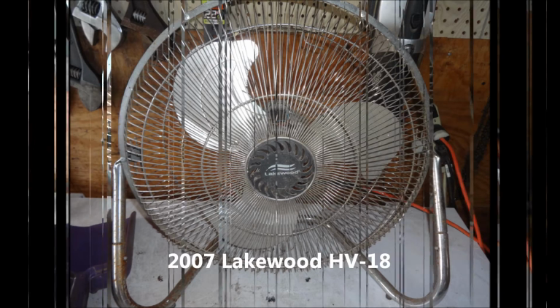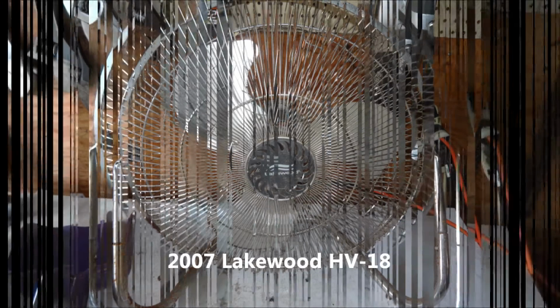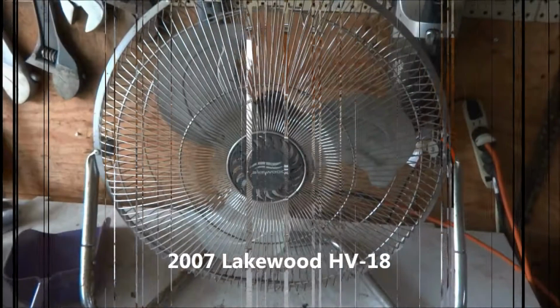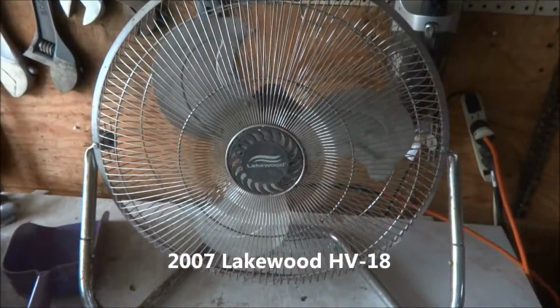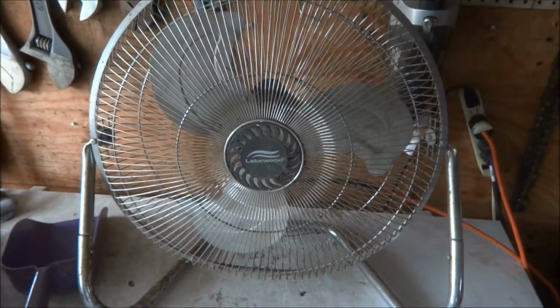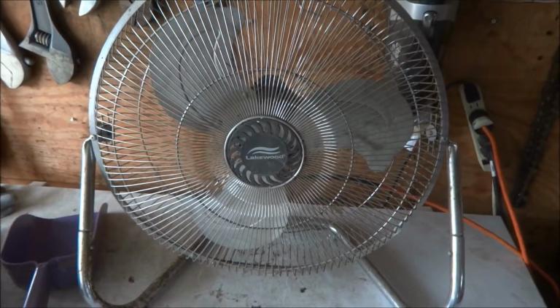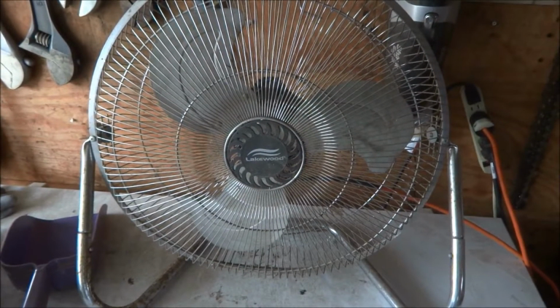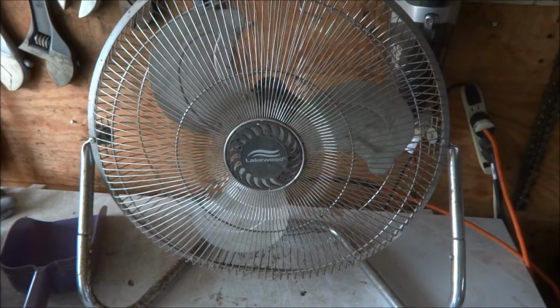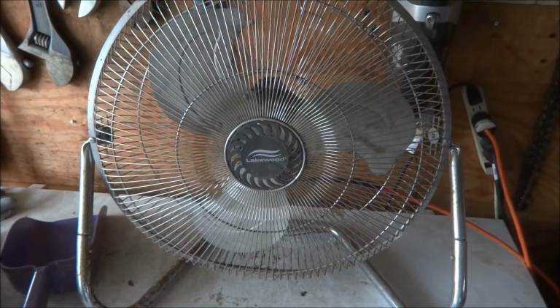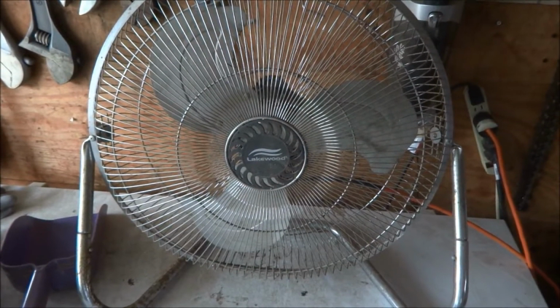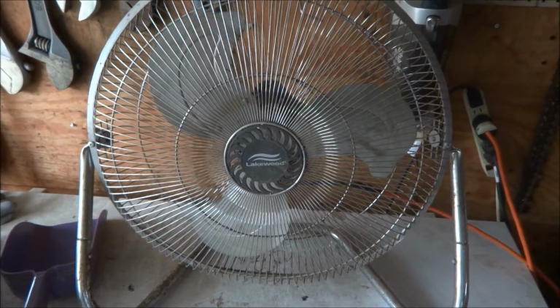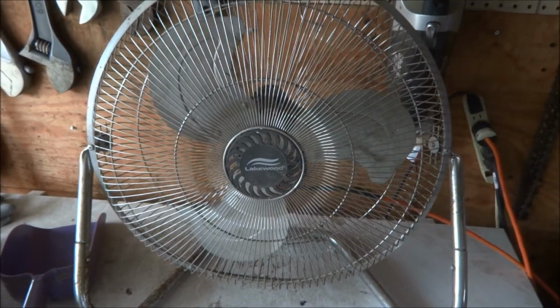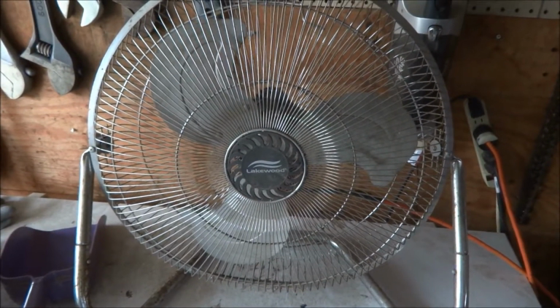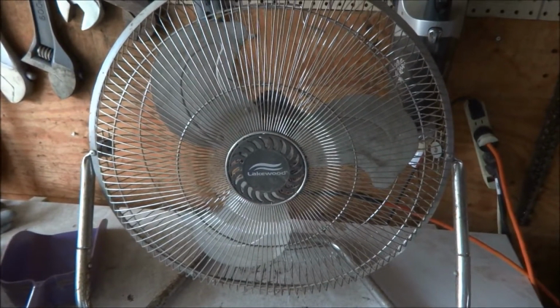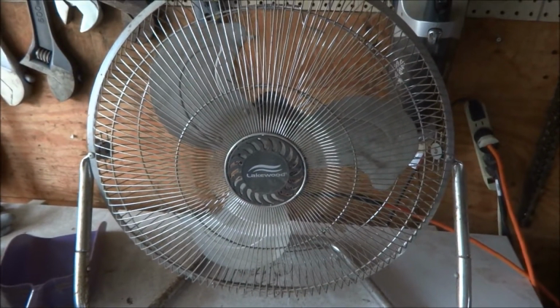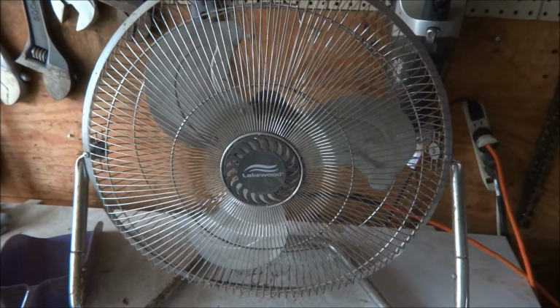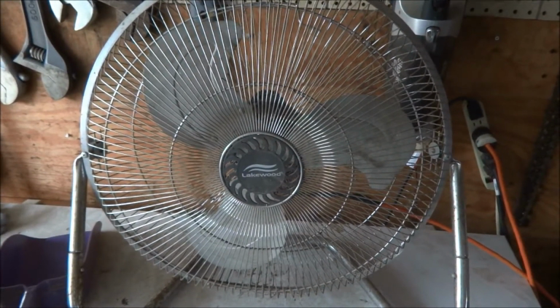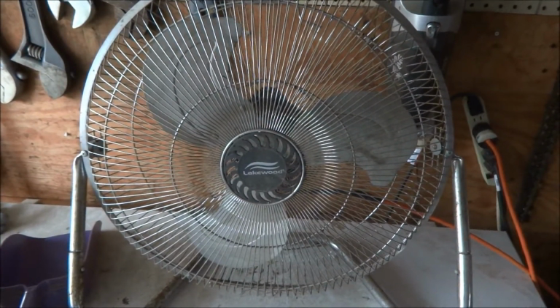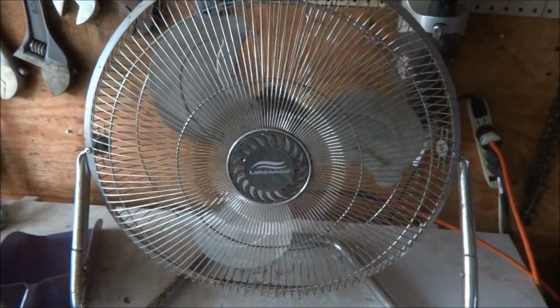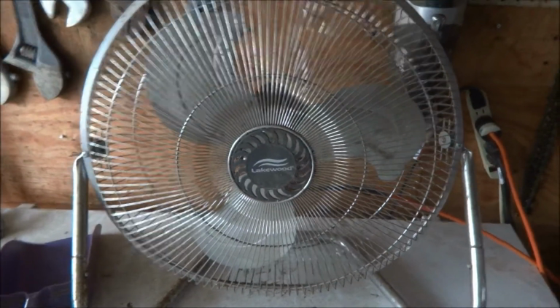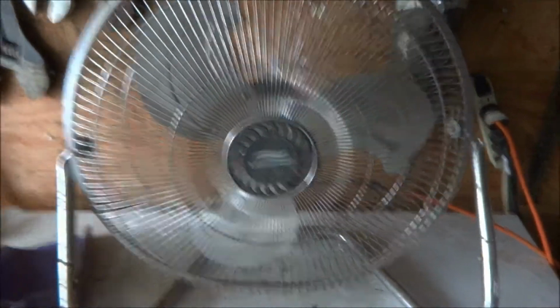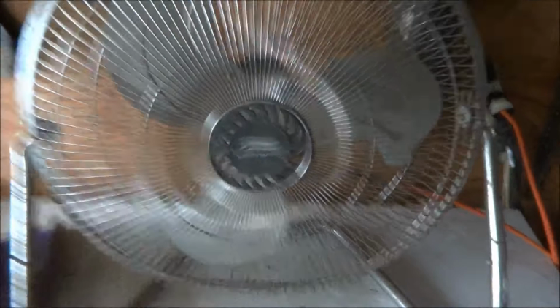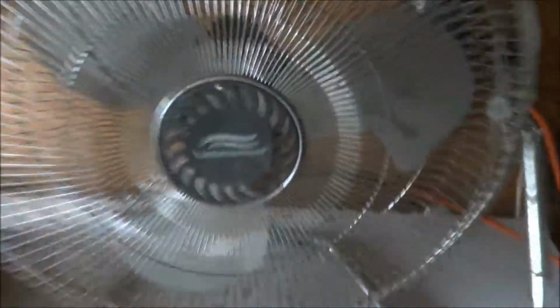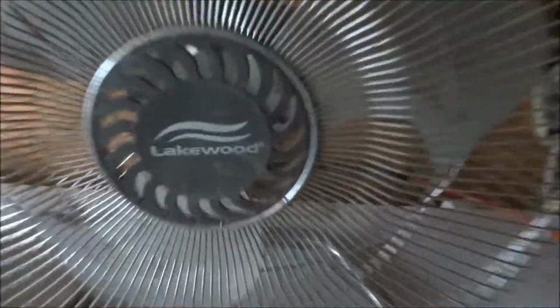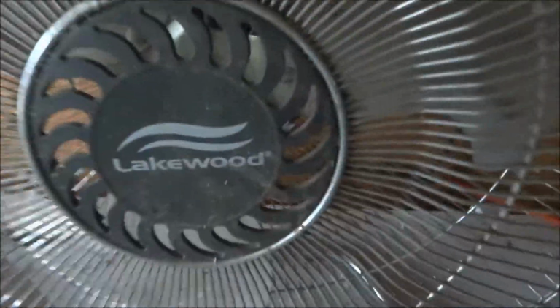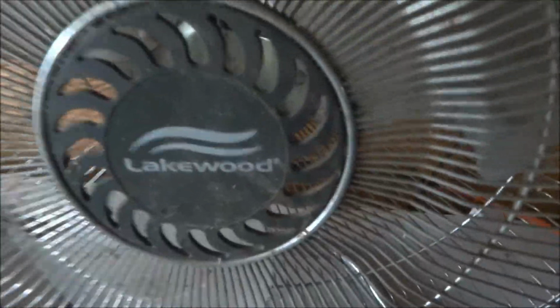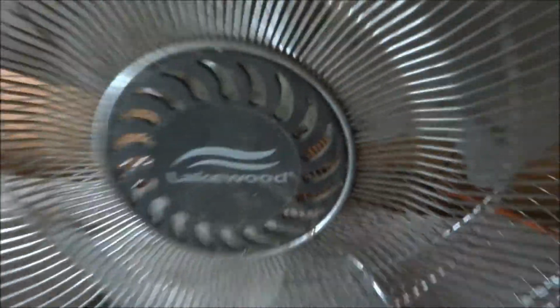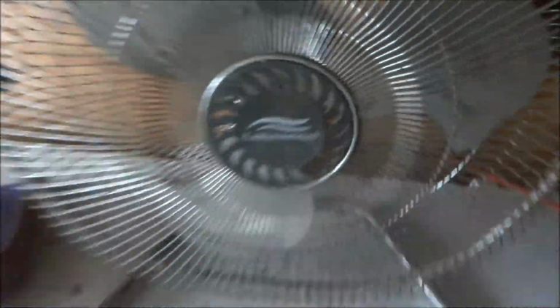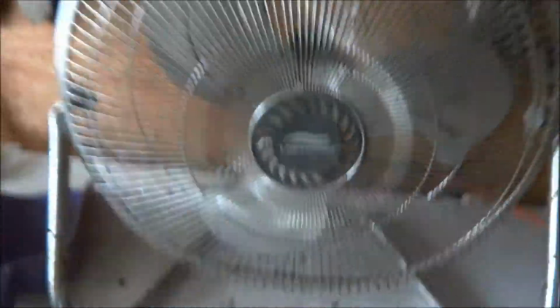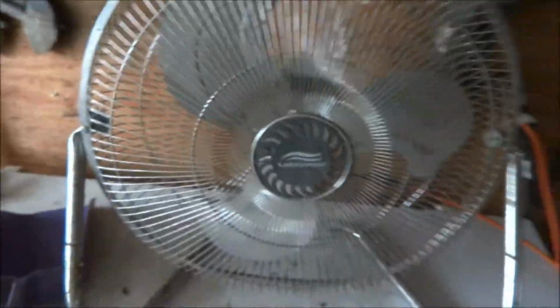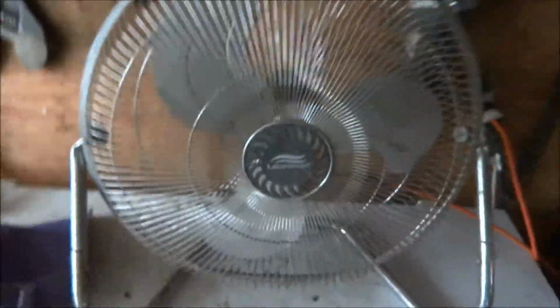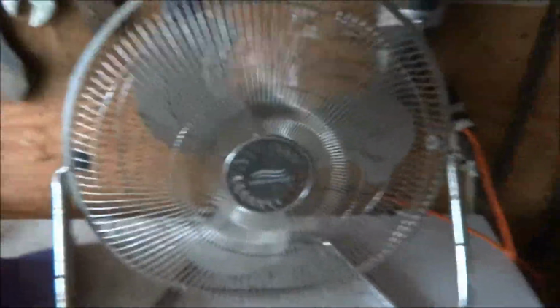Another one of my uncle's fans. This is in his garage. It's a Lakewood HV-18, I think.